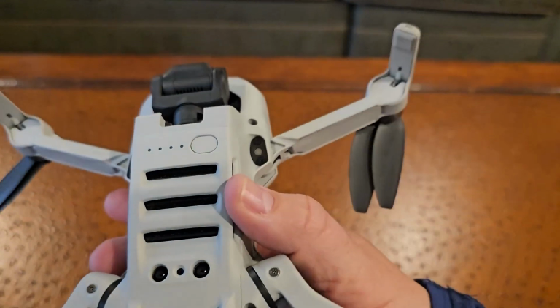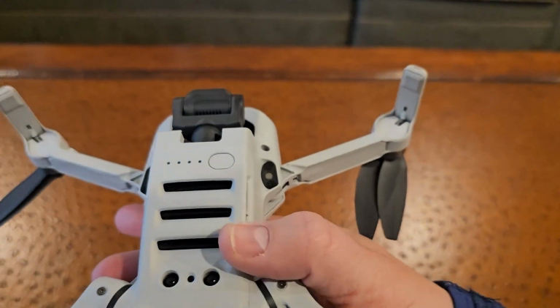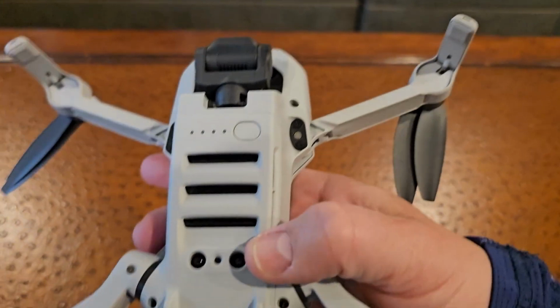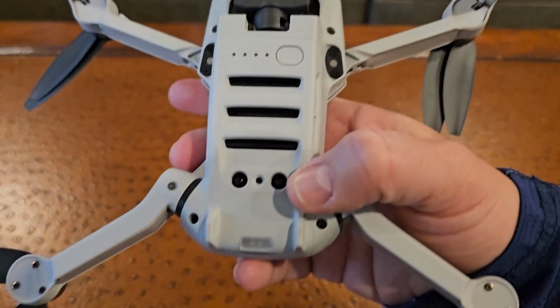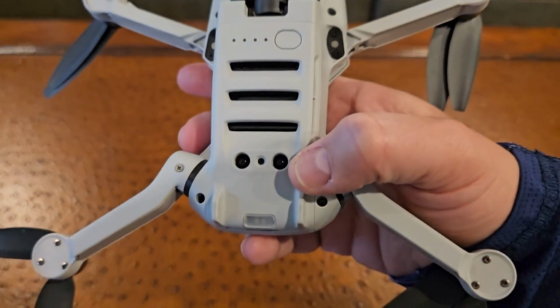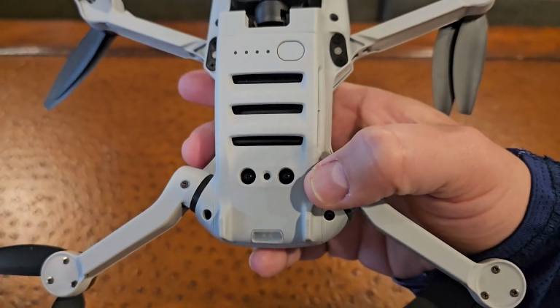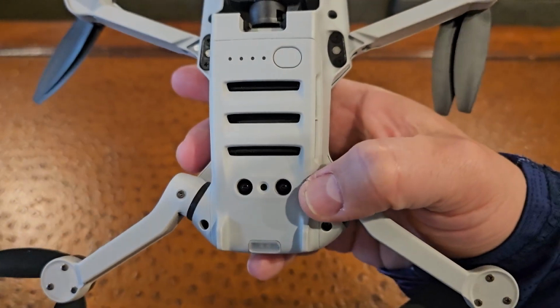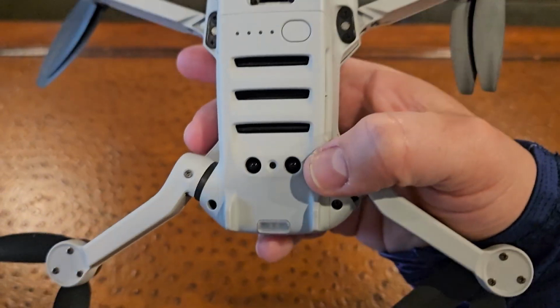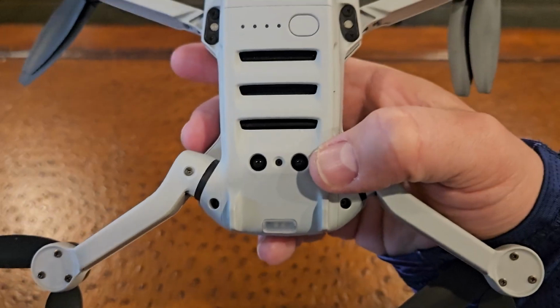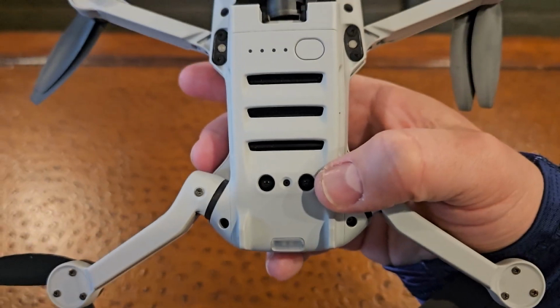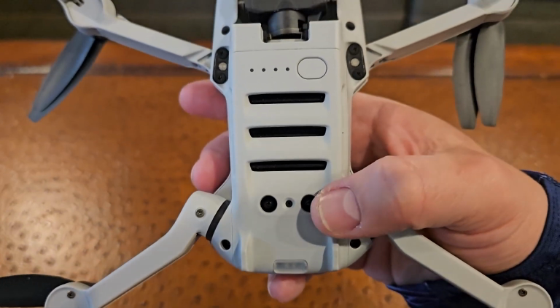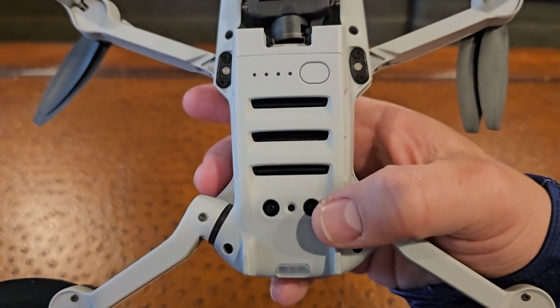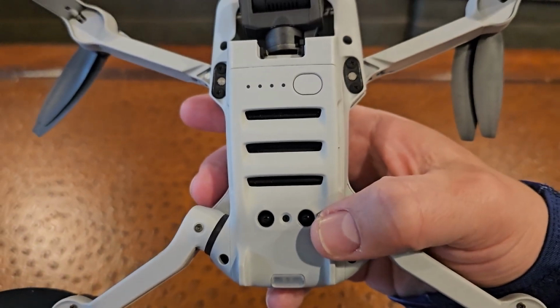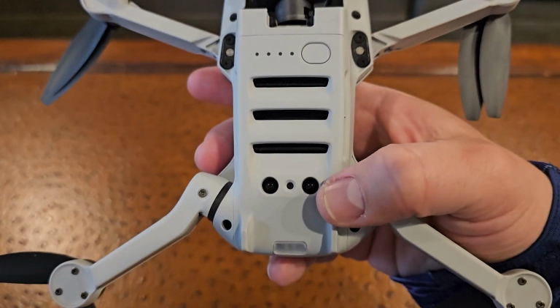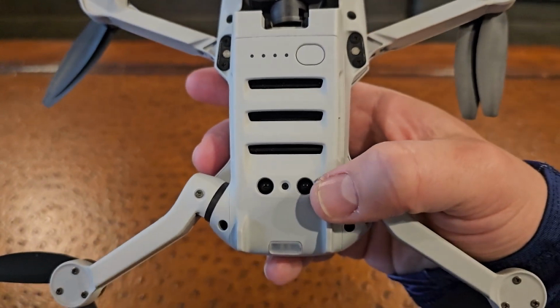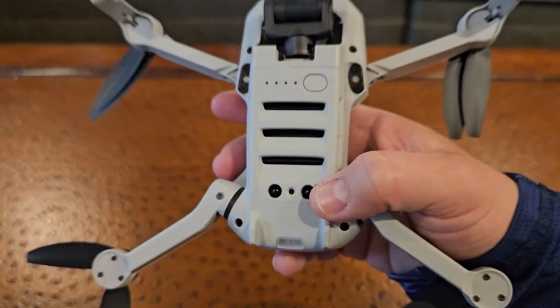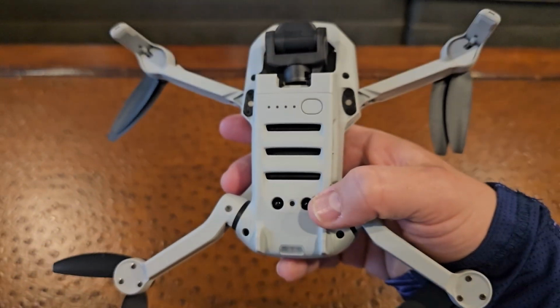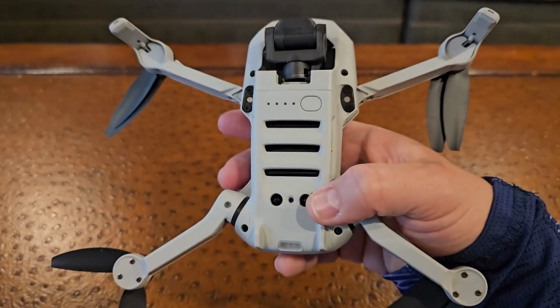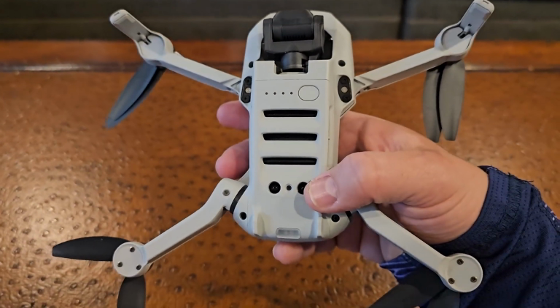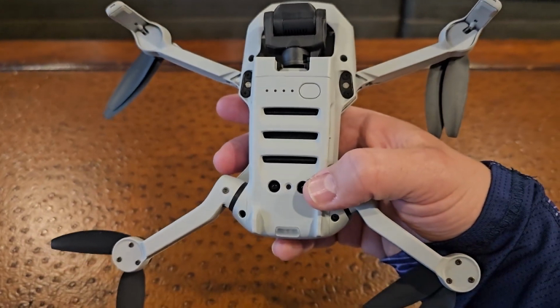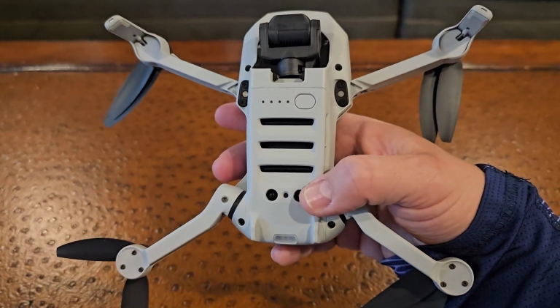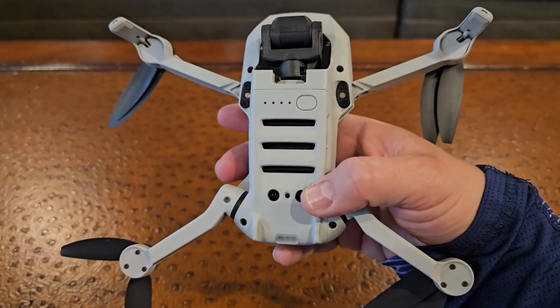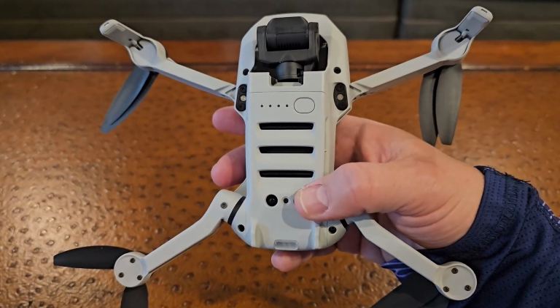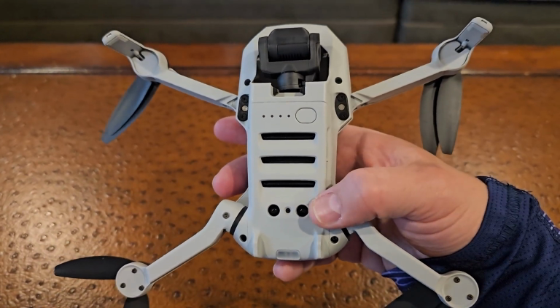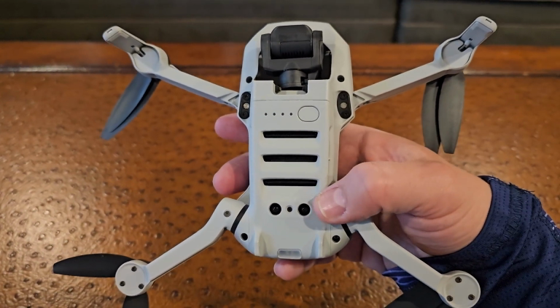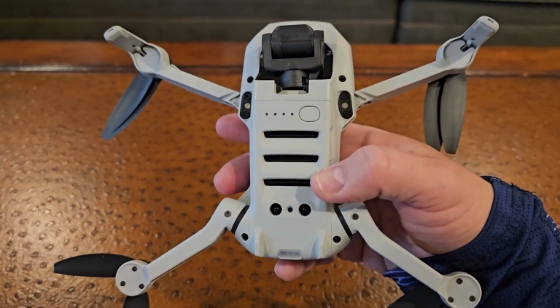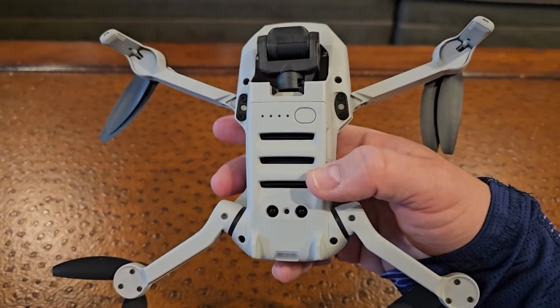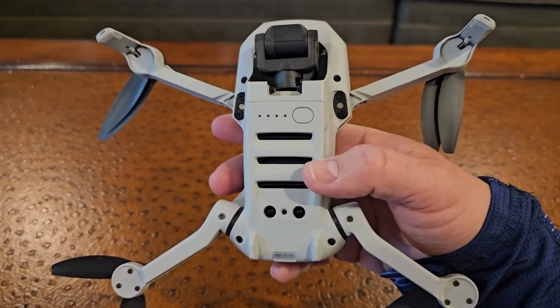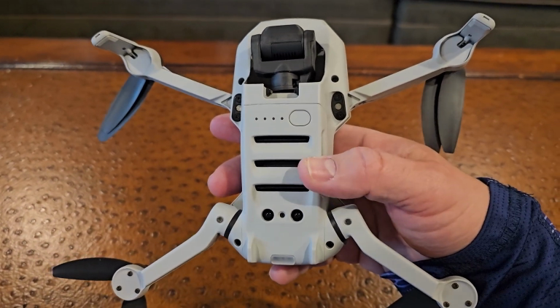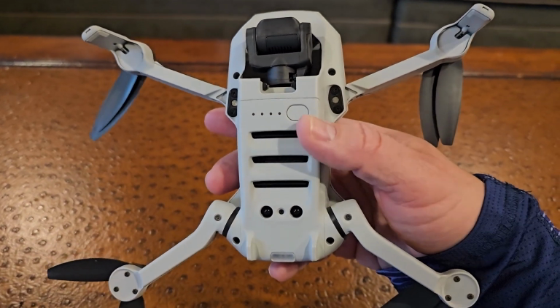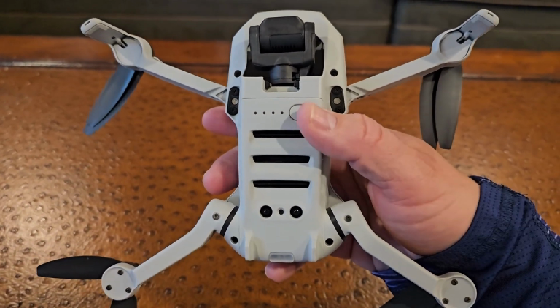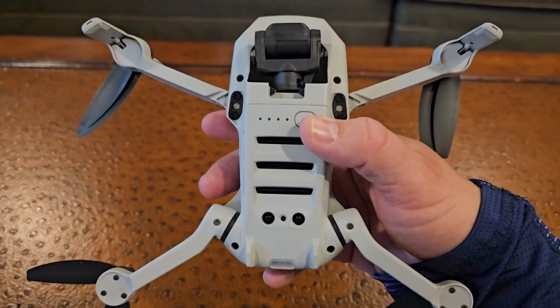On the bottom it has two sensors. These sensors help it keep its positioning when in flight, either inside or outside.